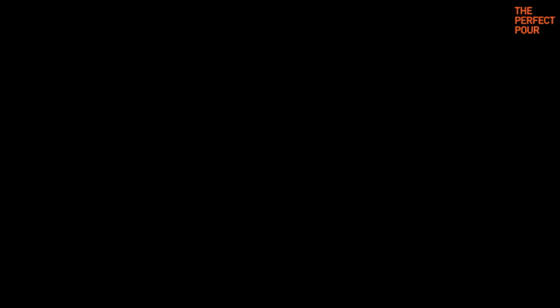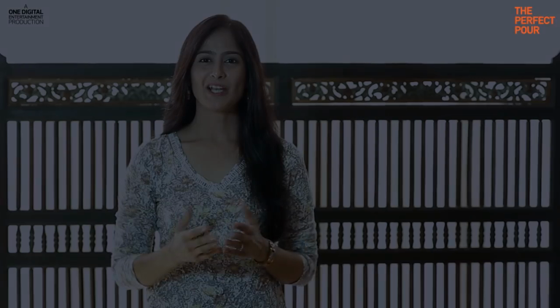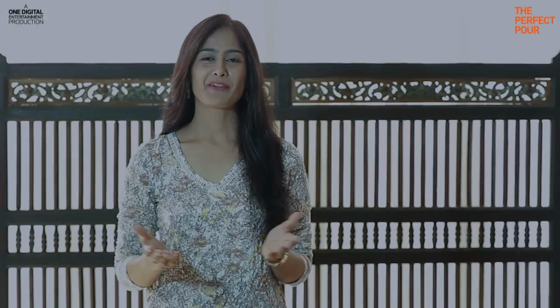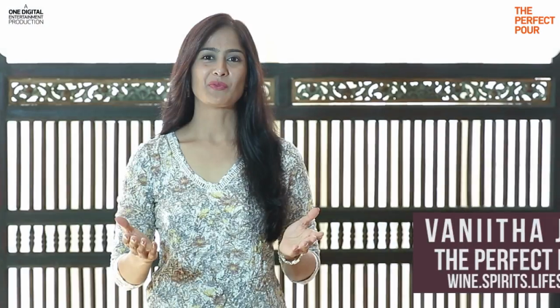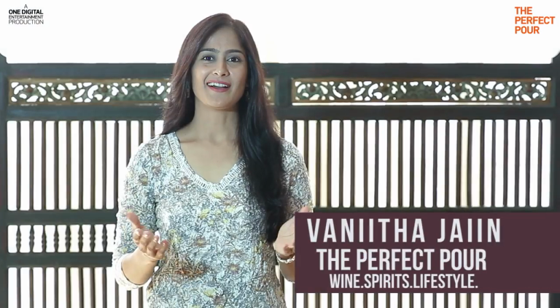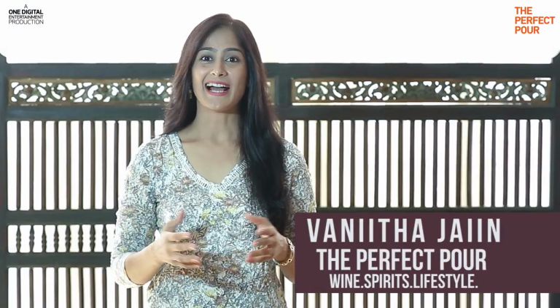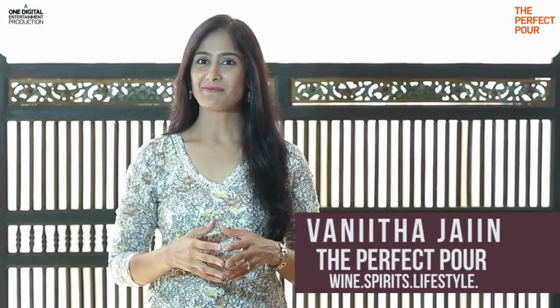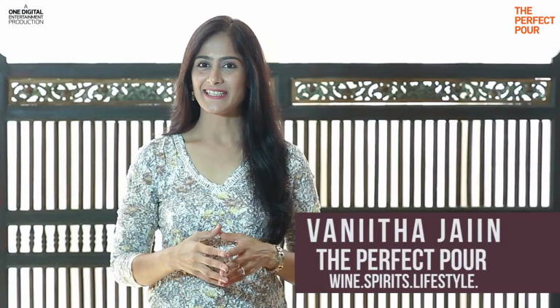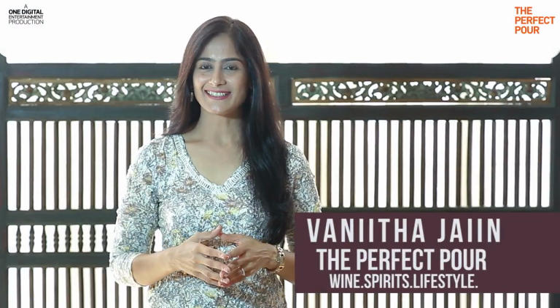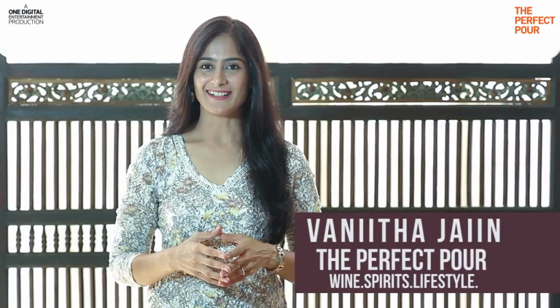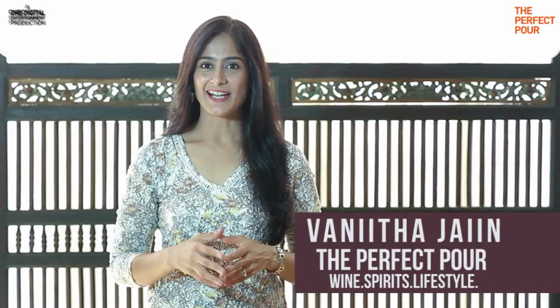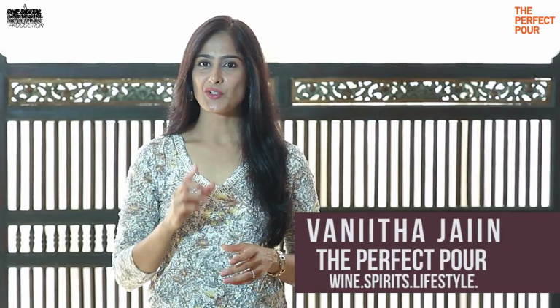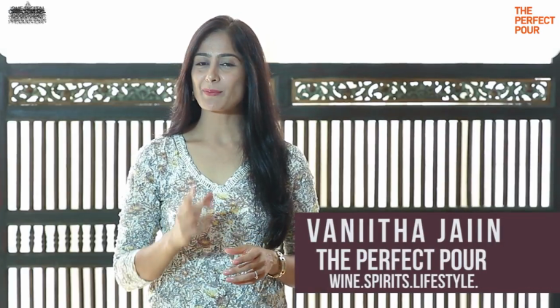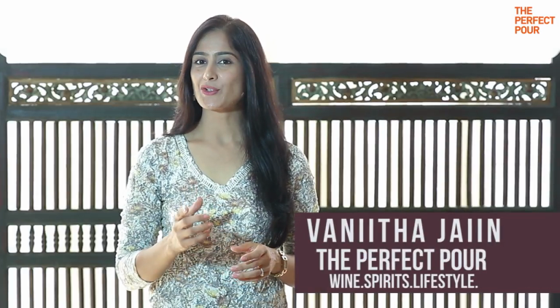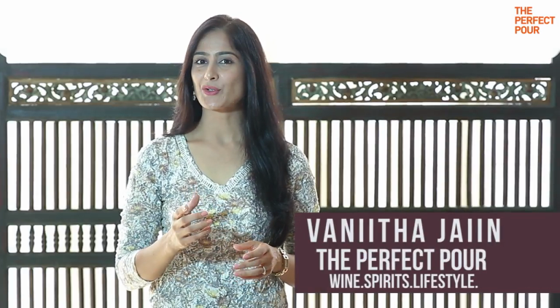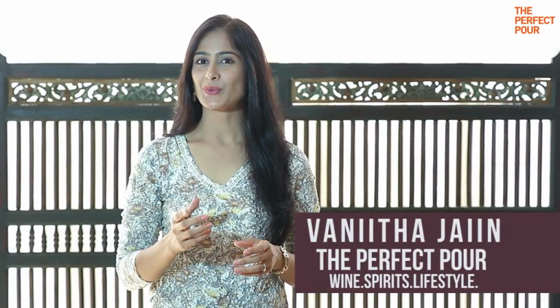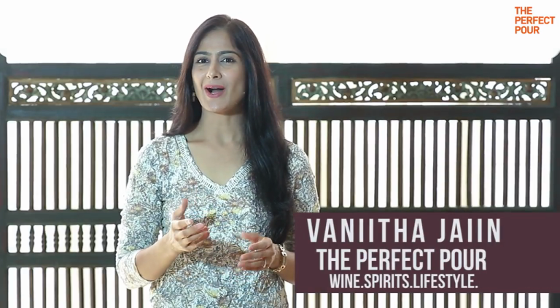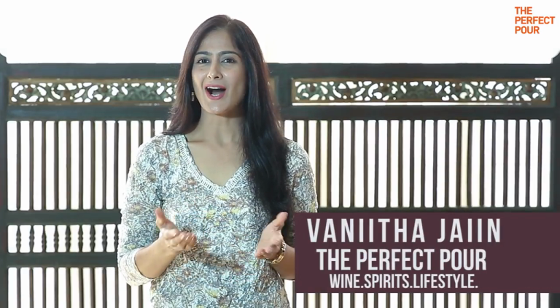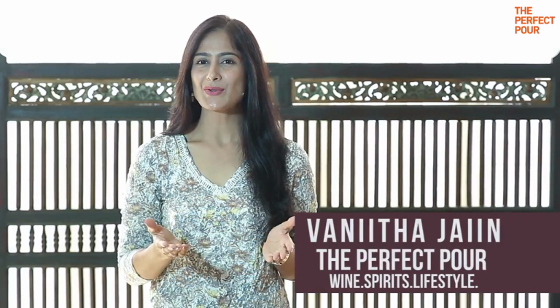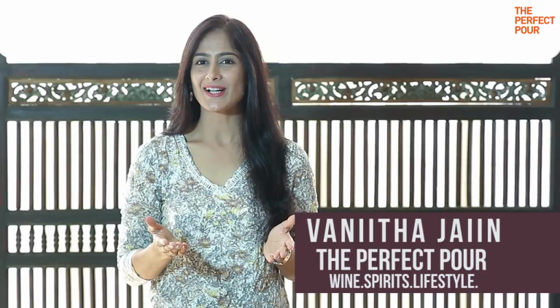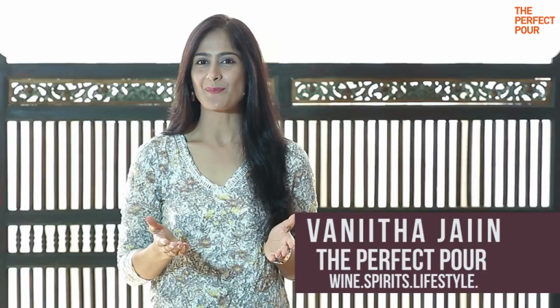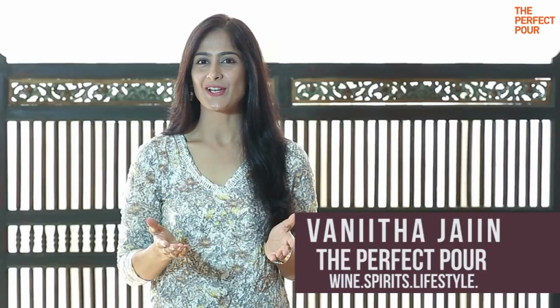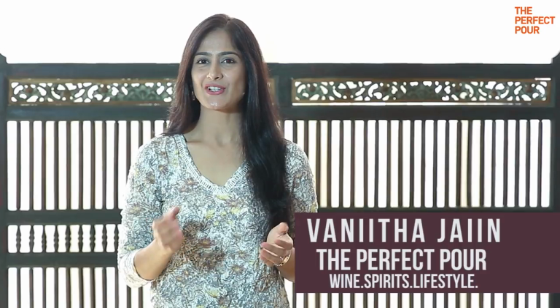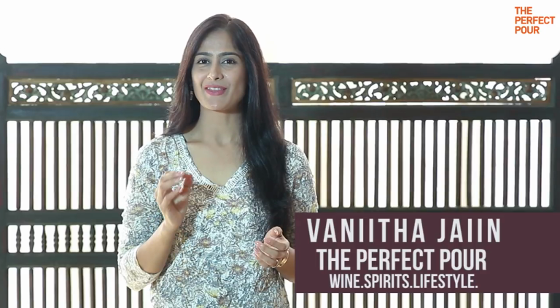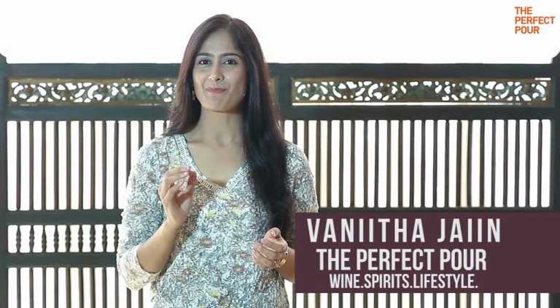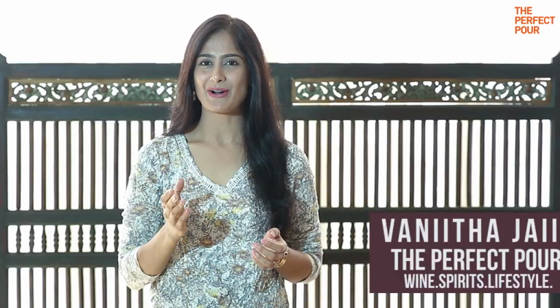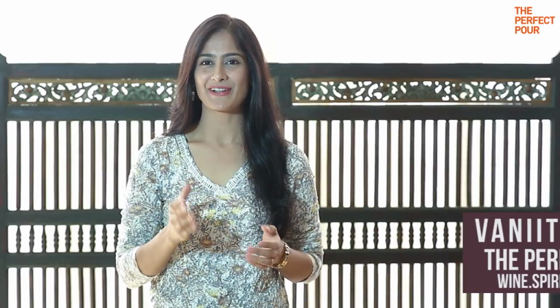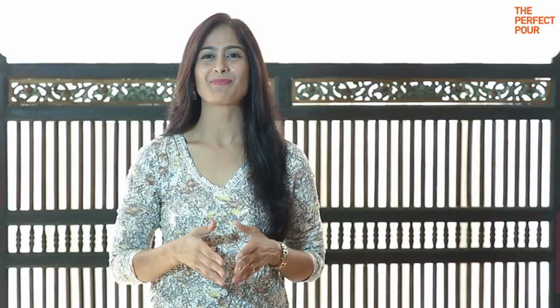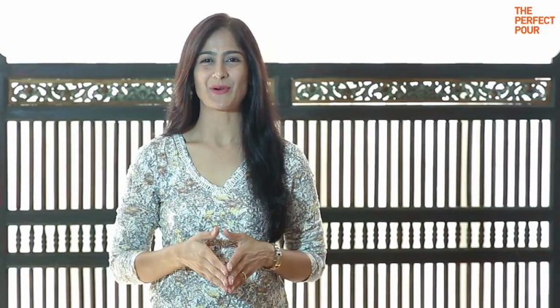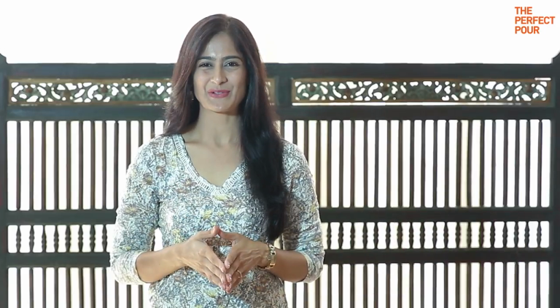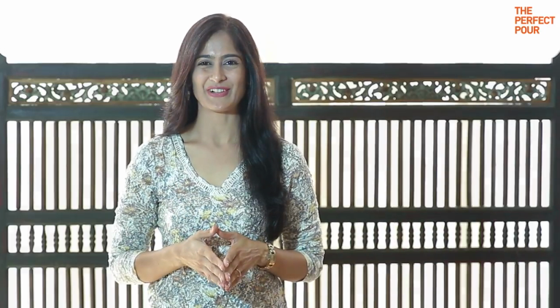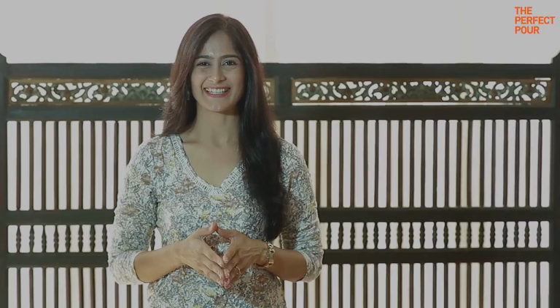Hello everyone, I'm Vanita and today I'm going to show you how to accomplish the perfect pour of wine.